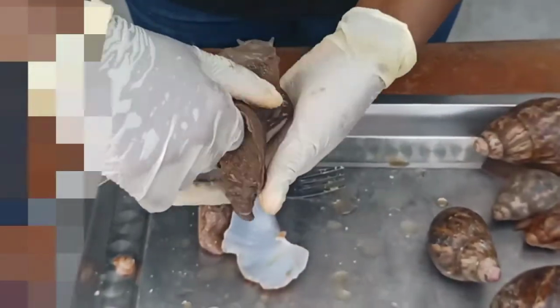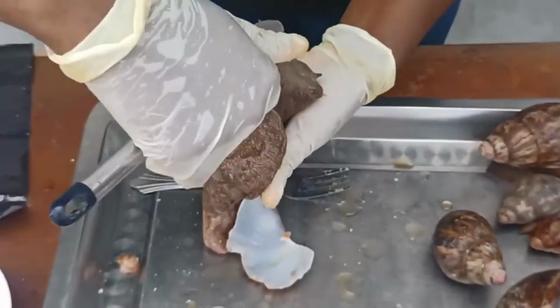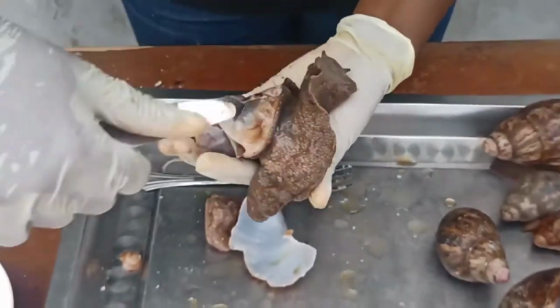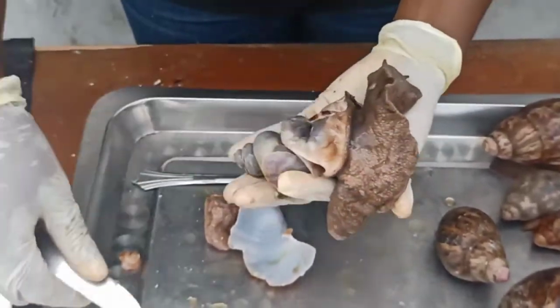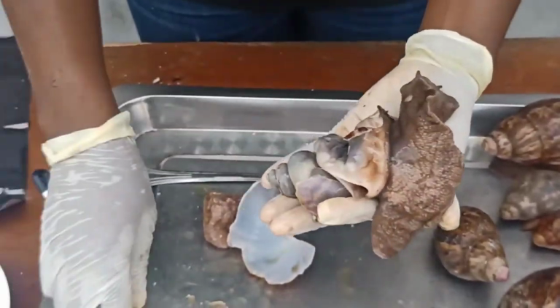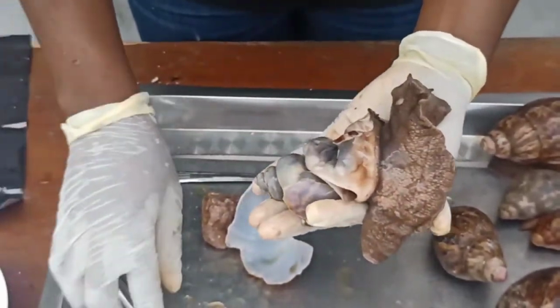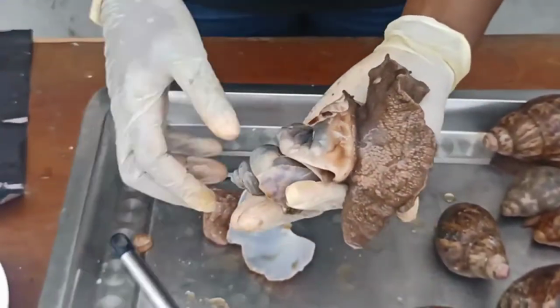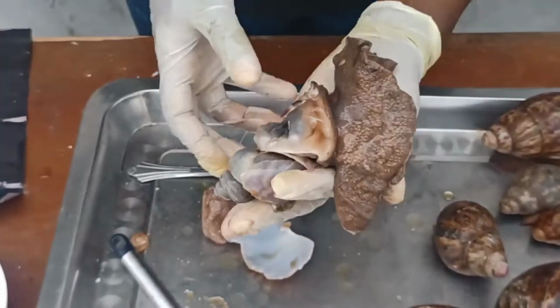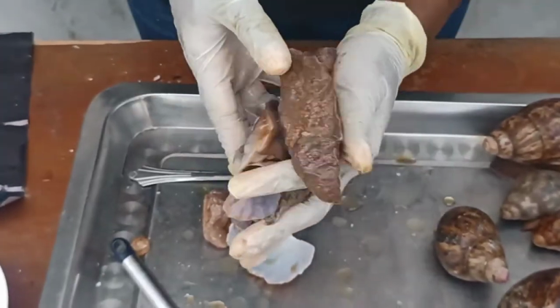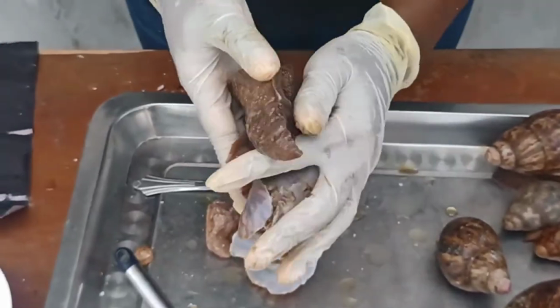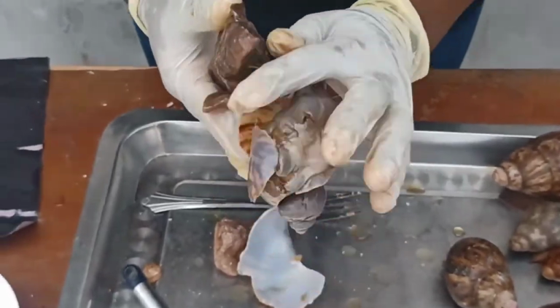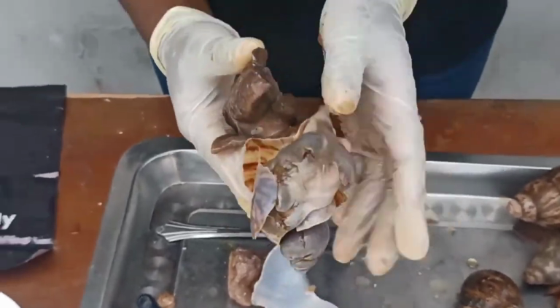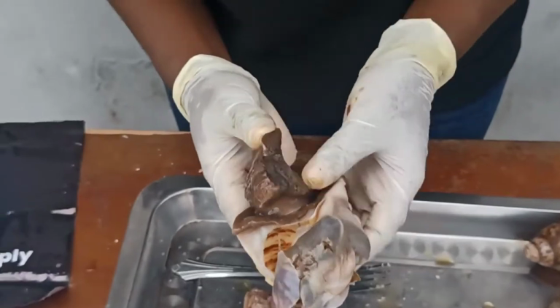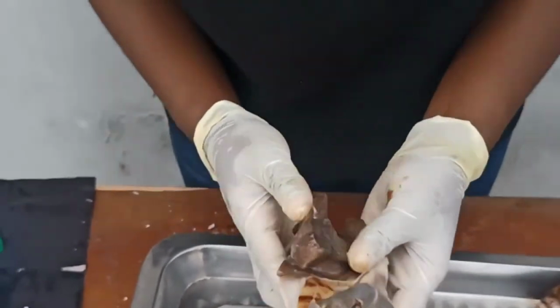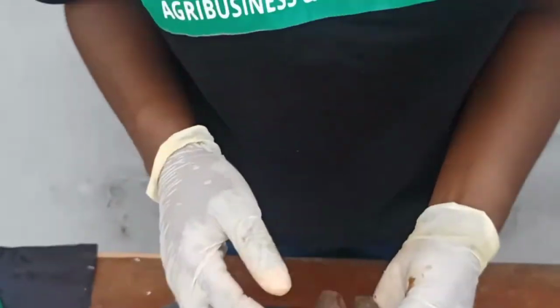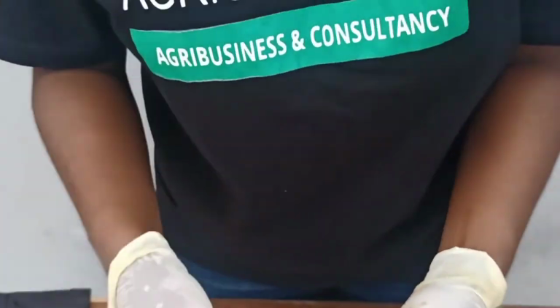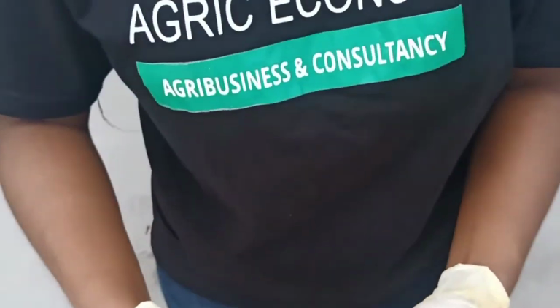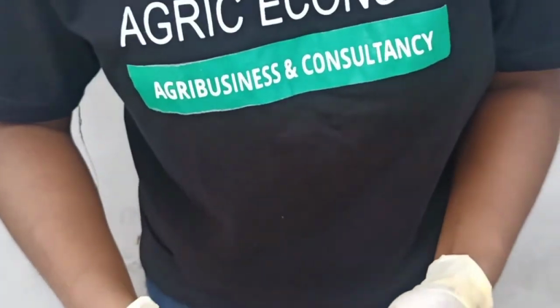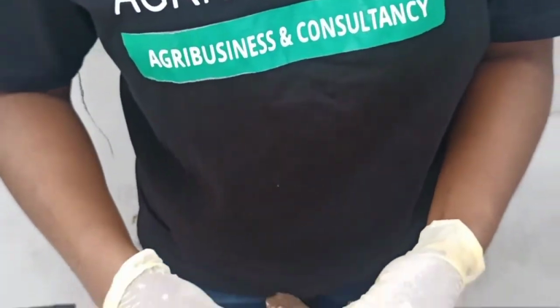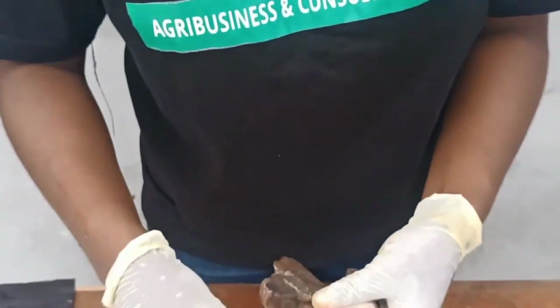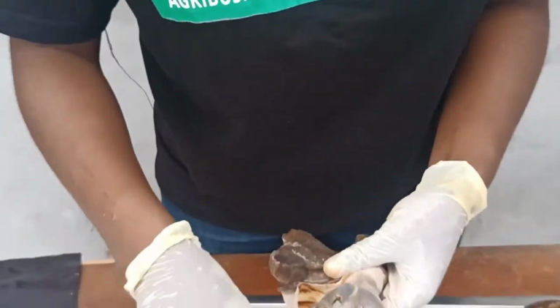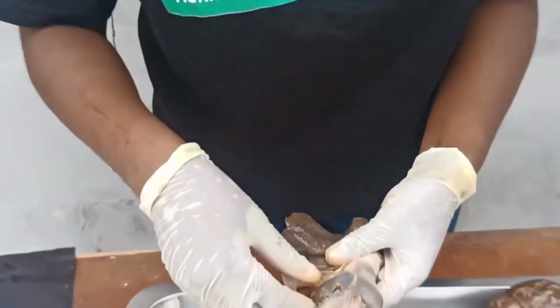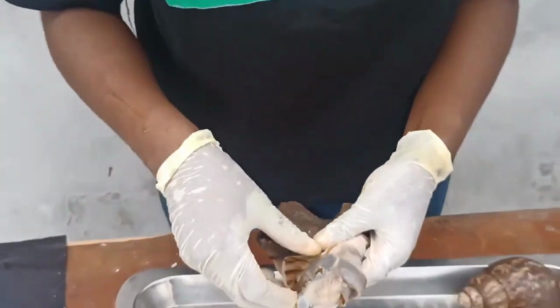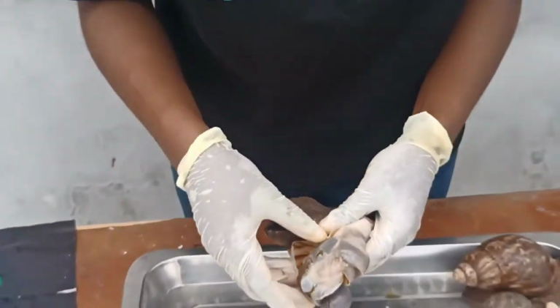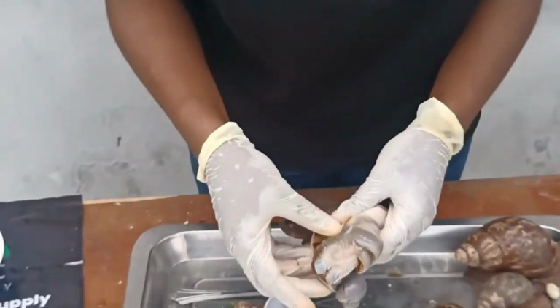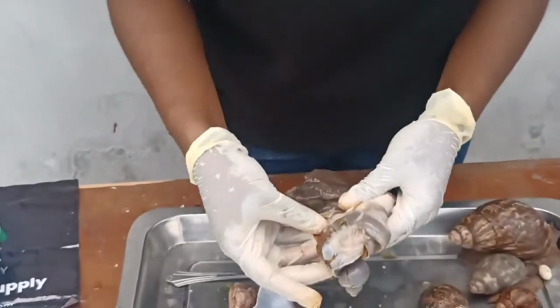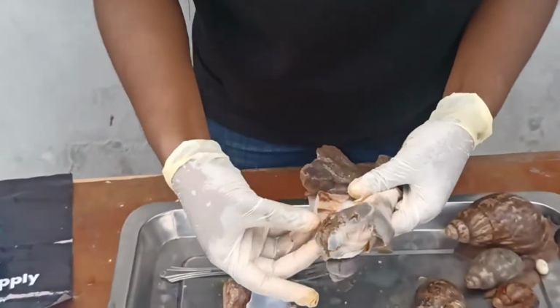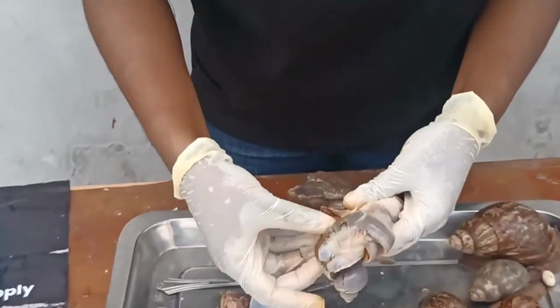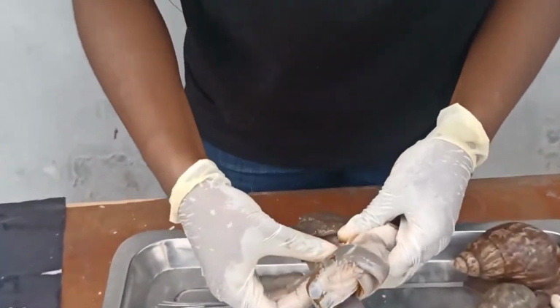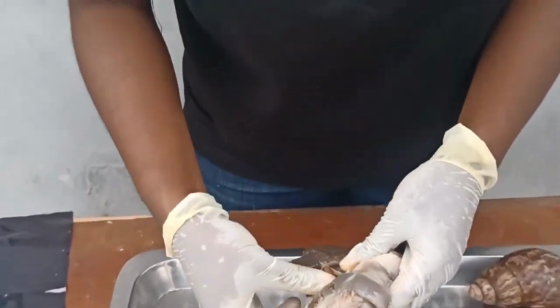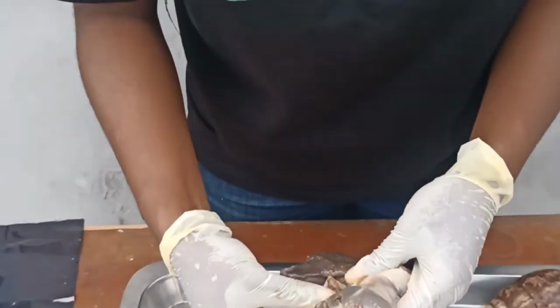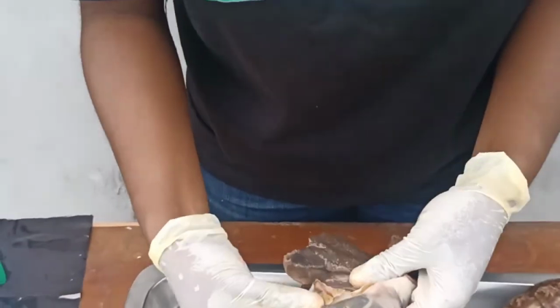Ensure that you clean the meat properly so that you don't give your customers sand to eat when selling.